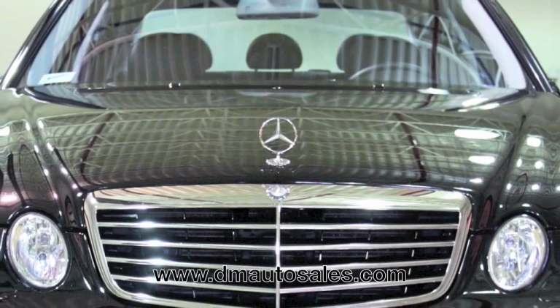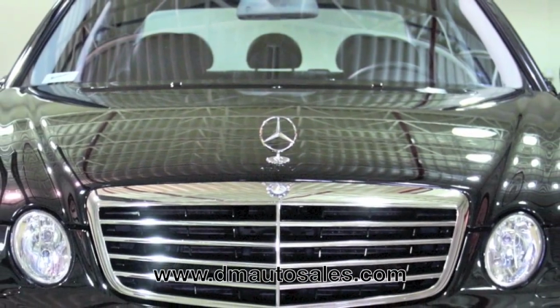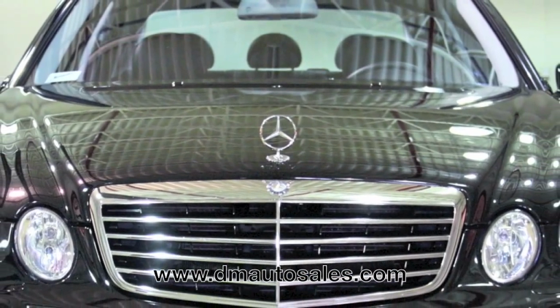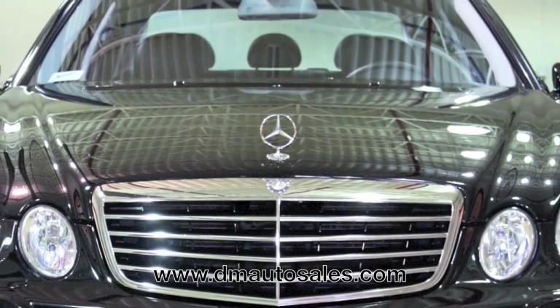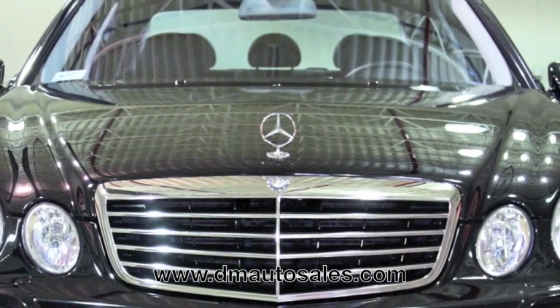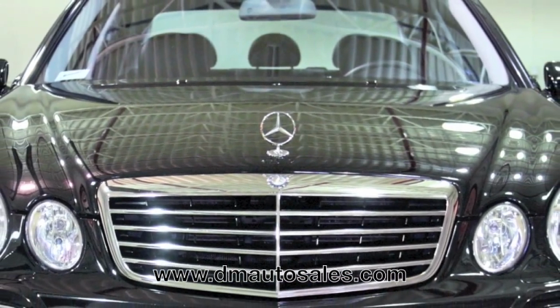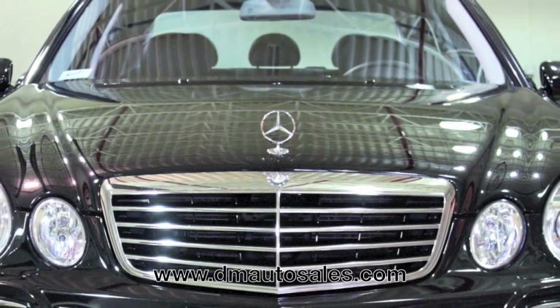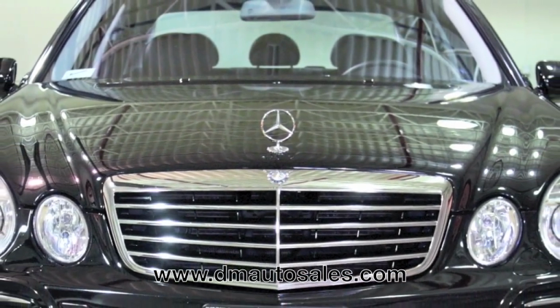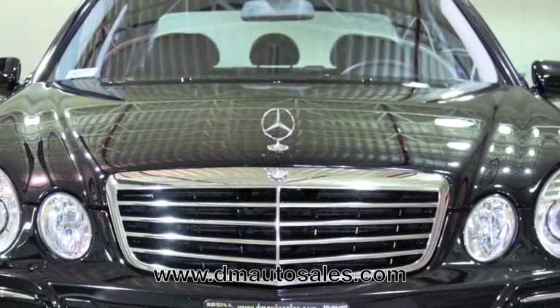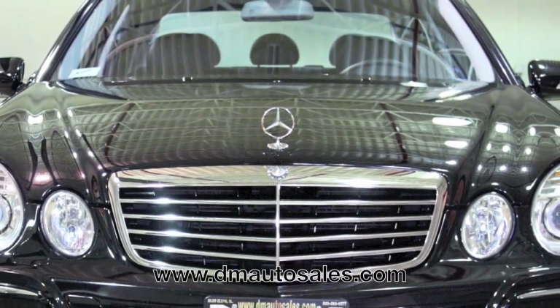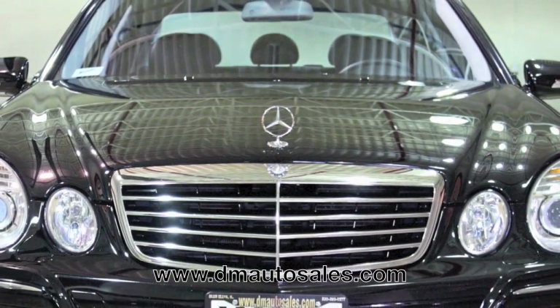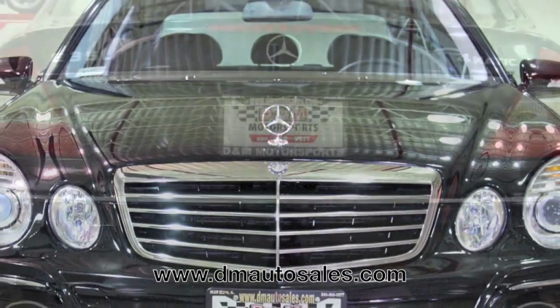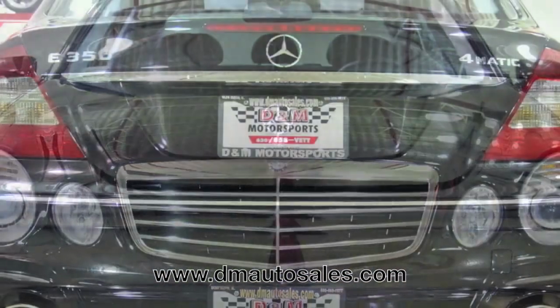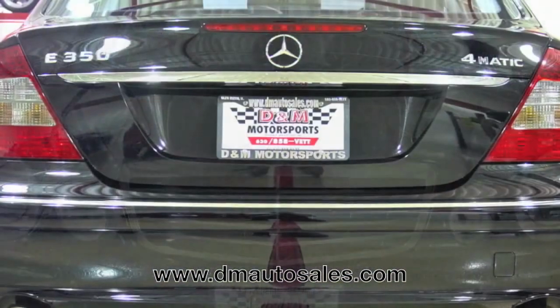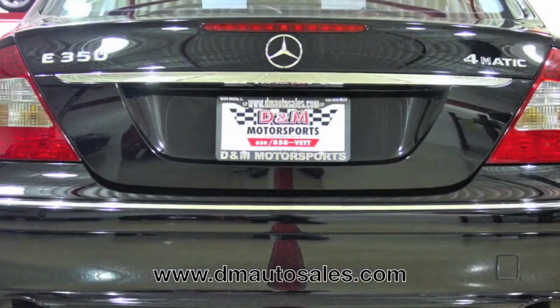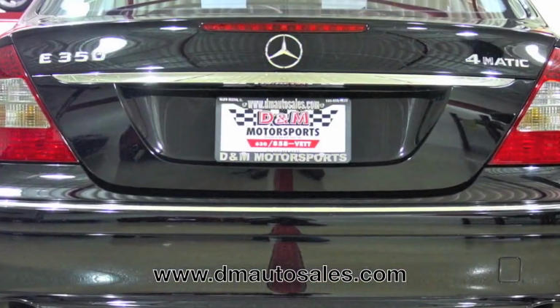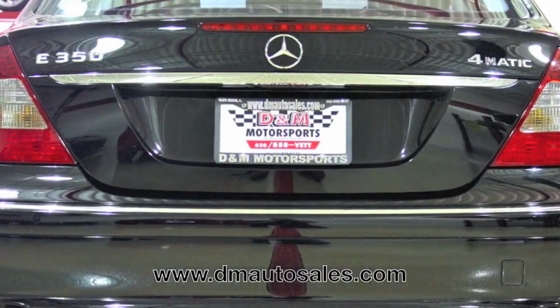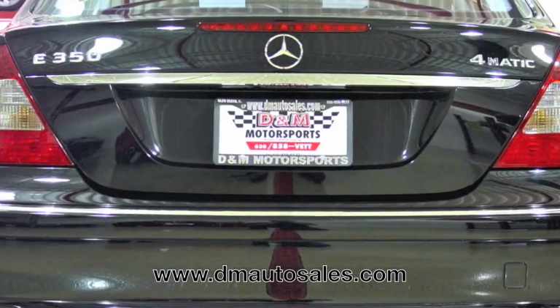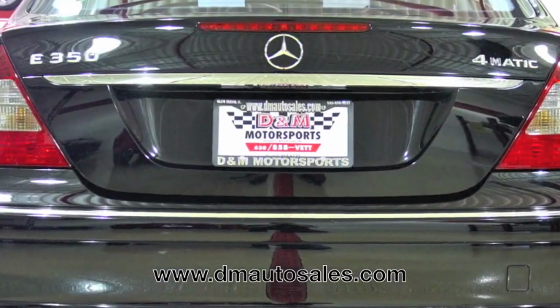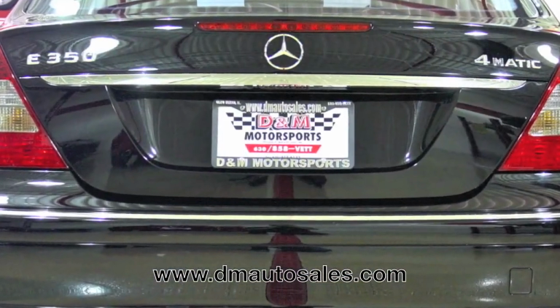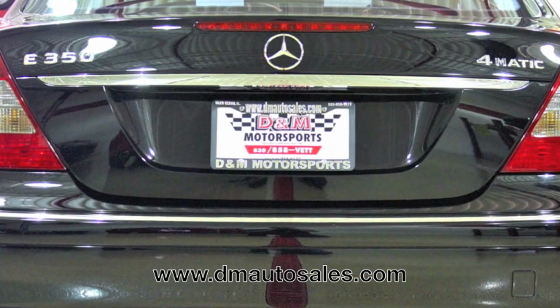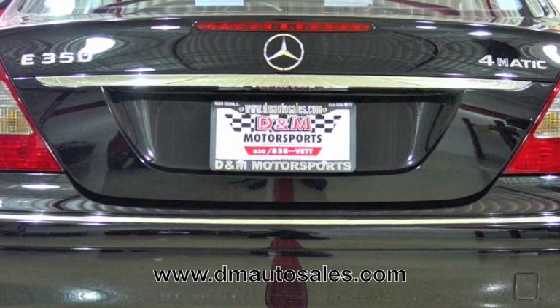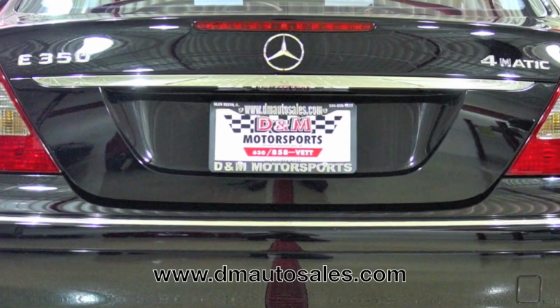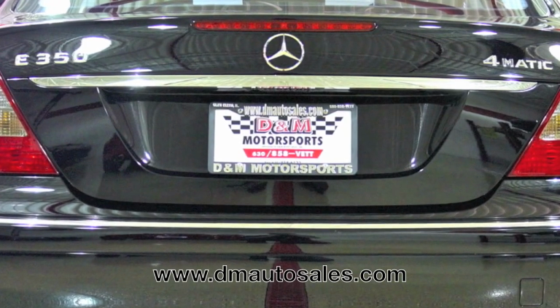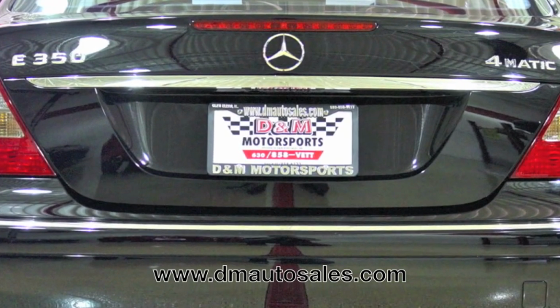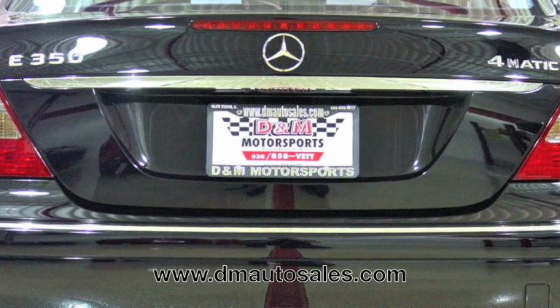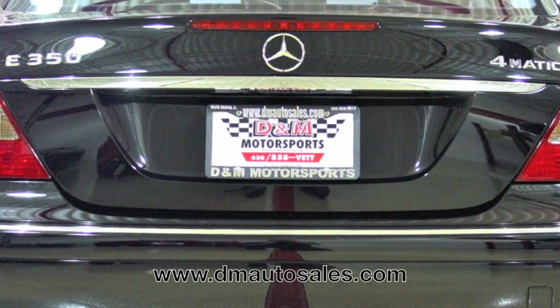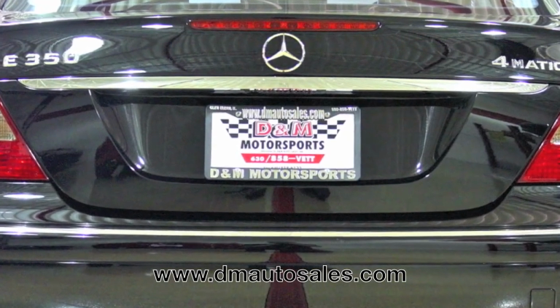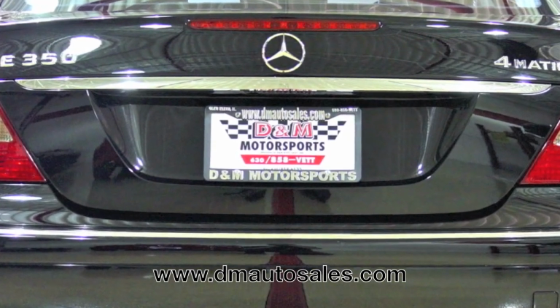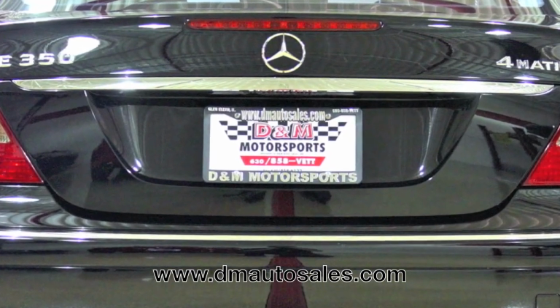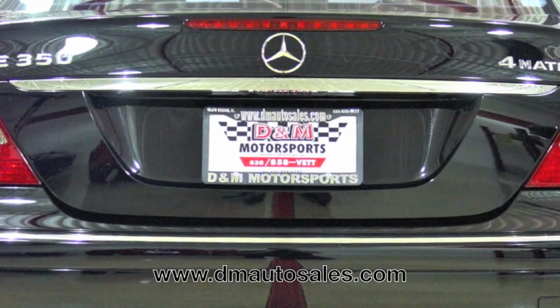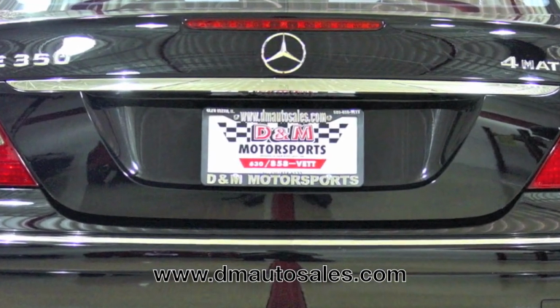For more information on this Mercedes-Benz E350, visit our website. You can find us online at dmautosales.com.